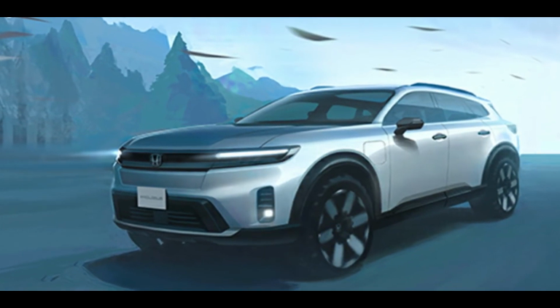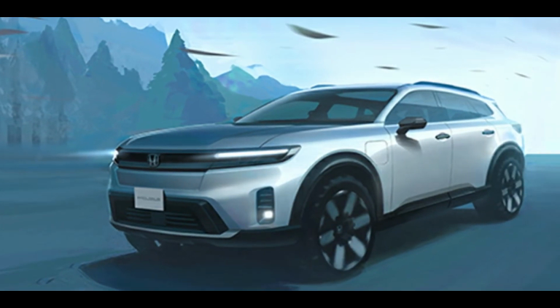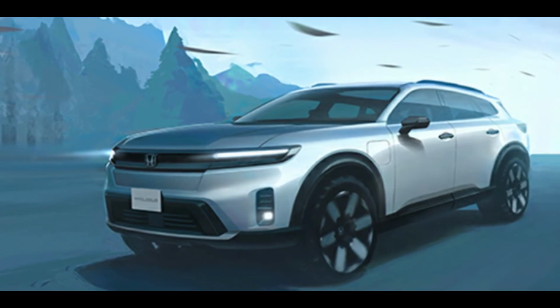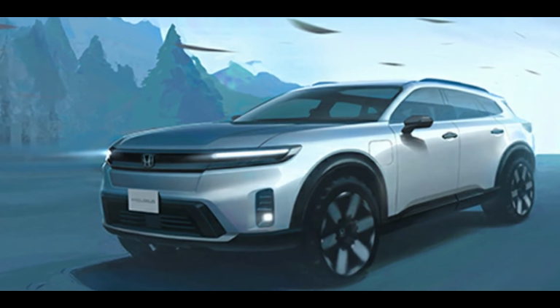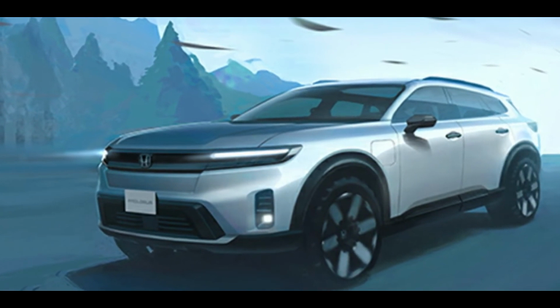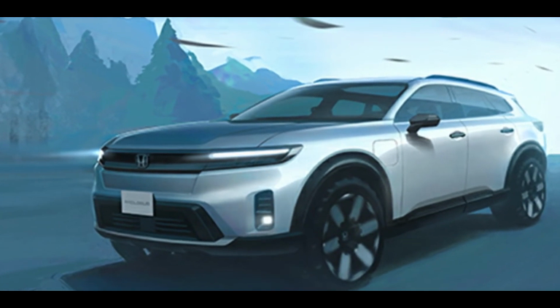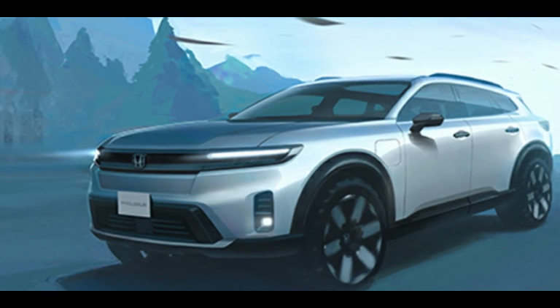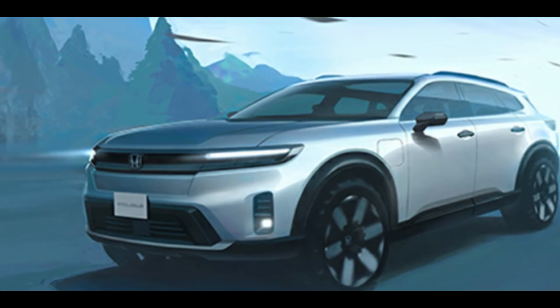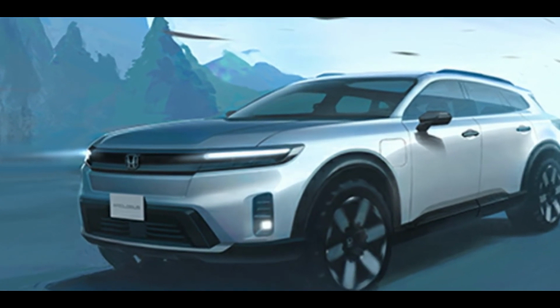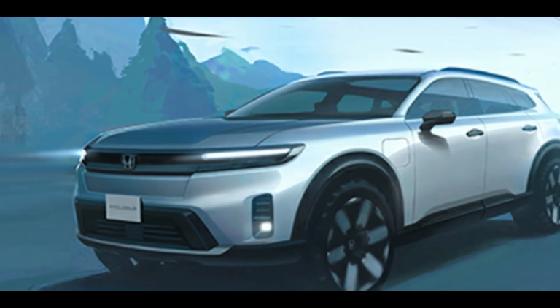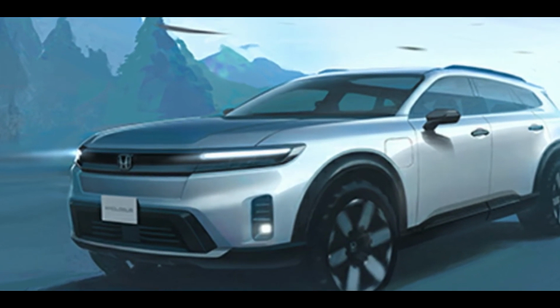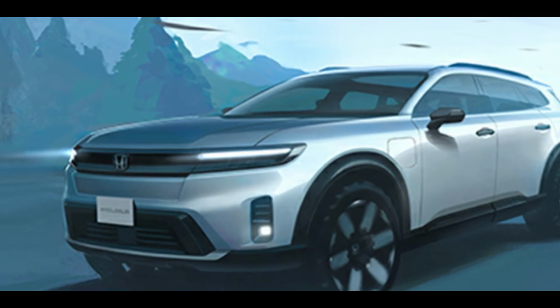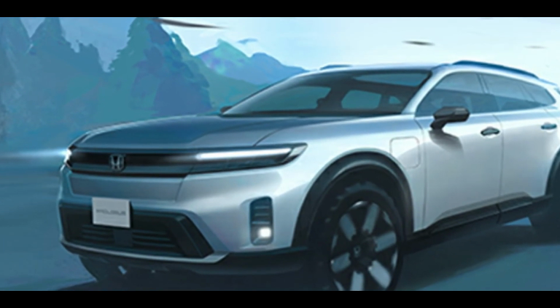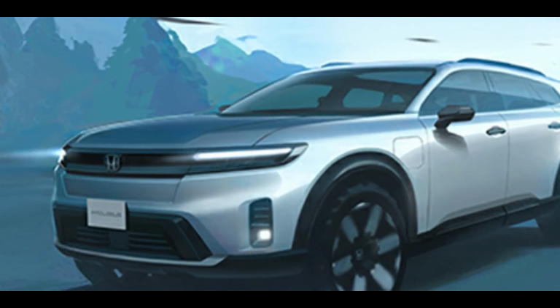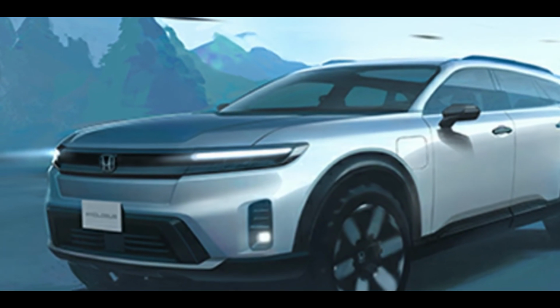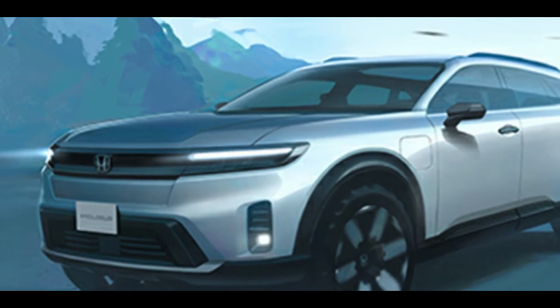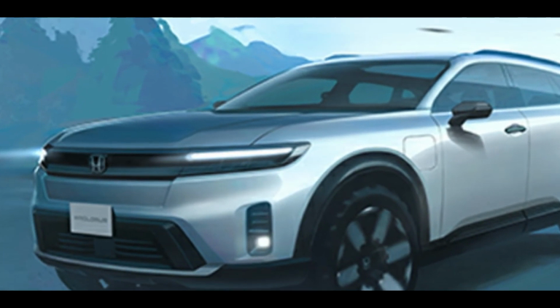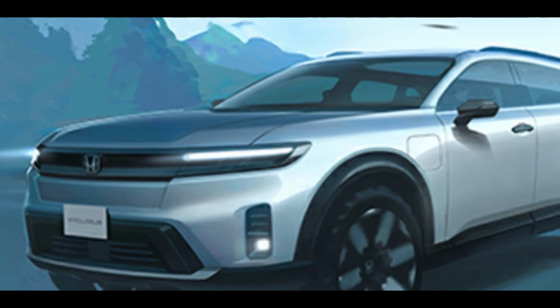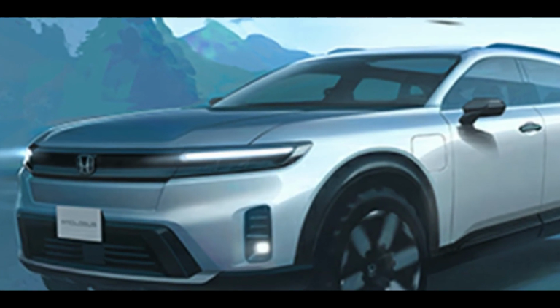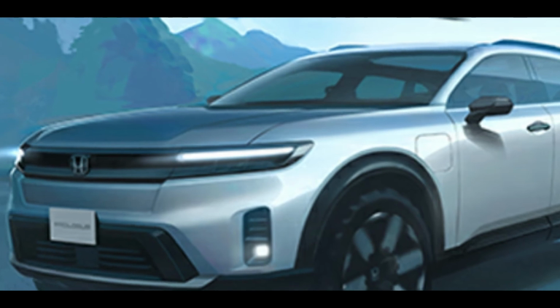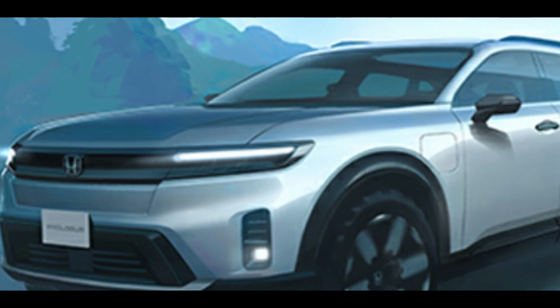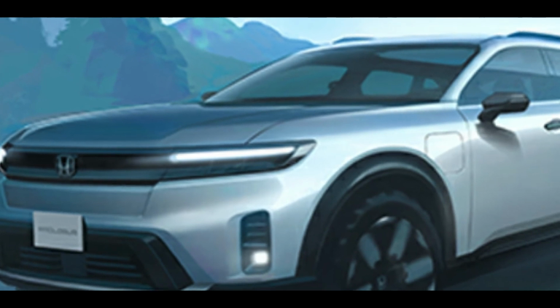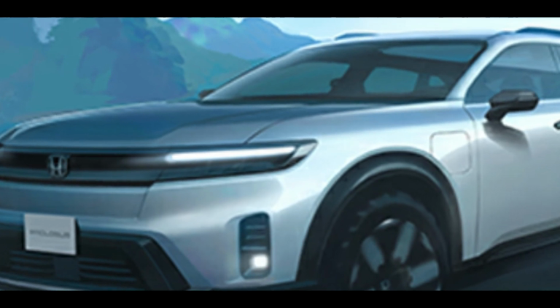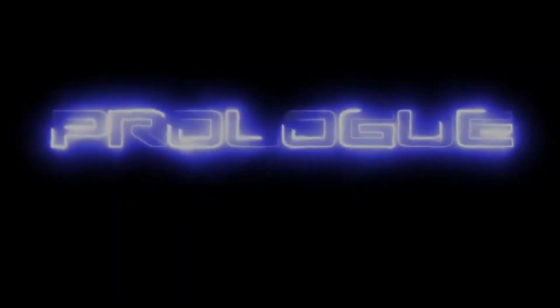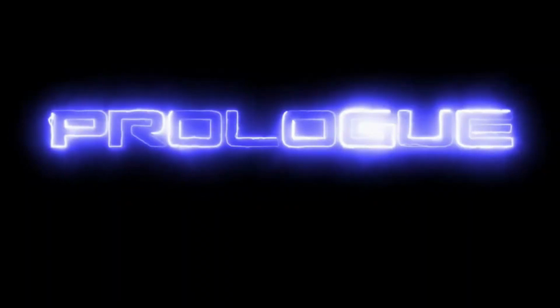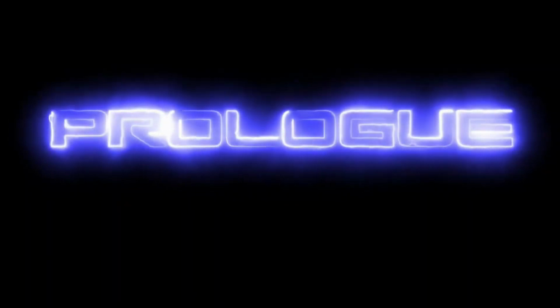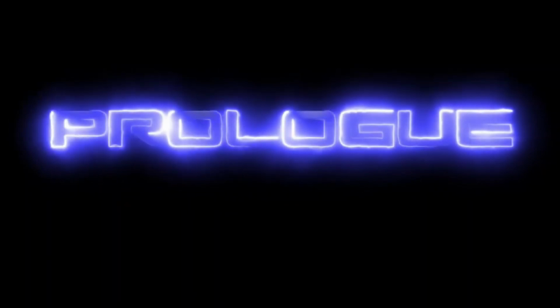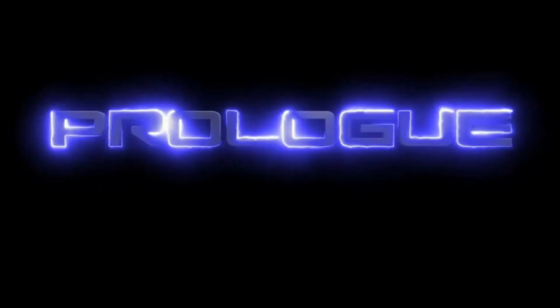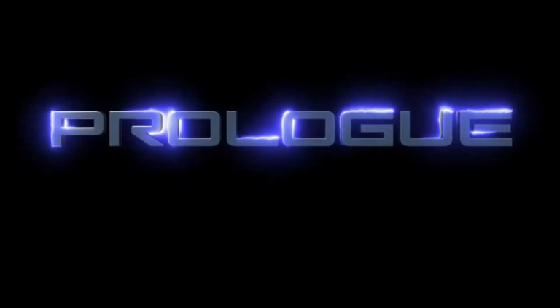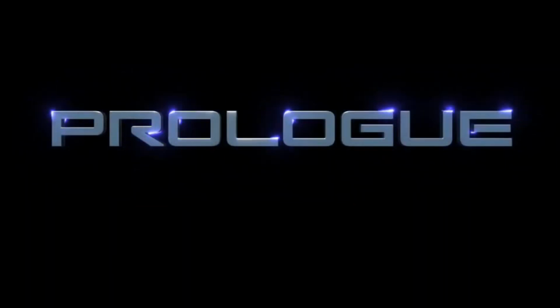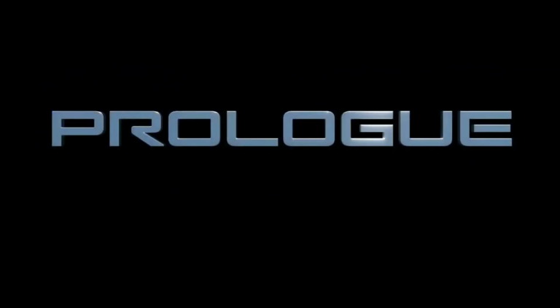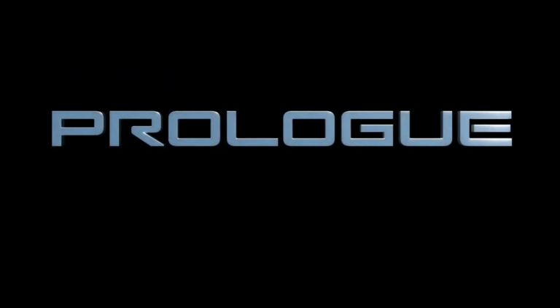What do you think of Honda's slow-to-roll-out EV strategy? Let us know in the comments section below.